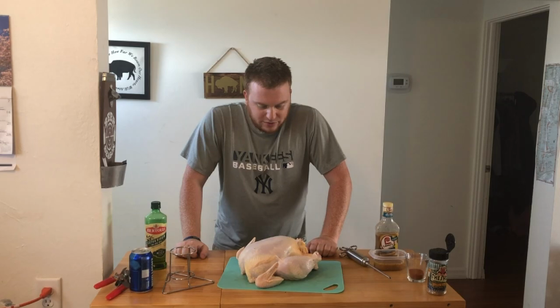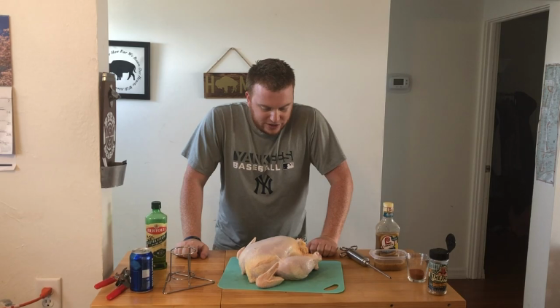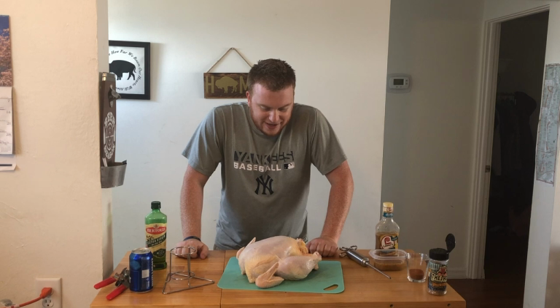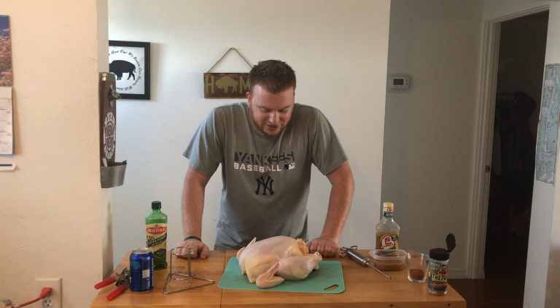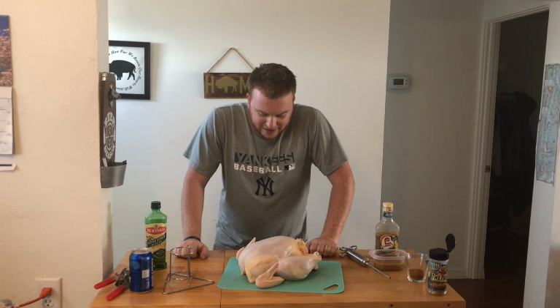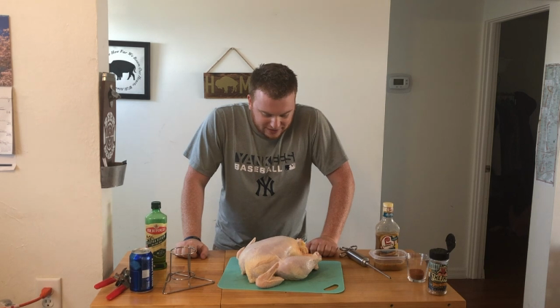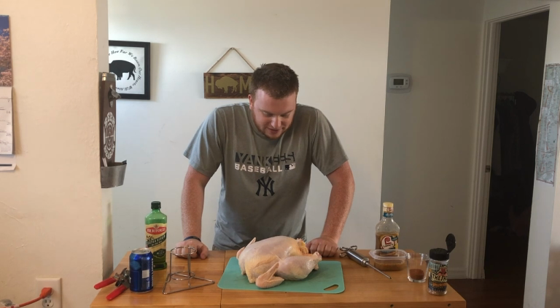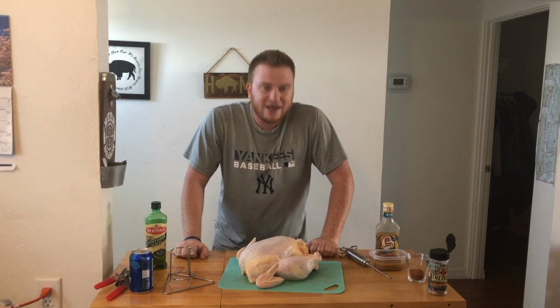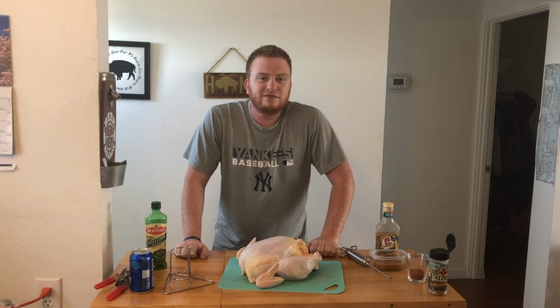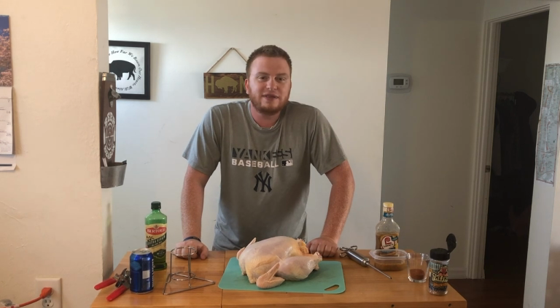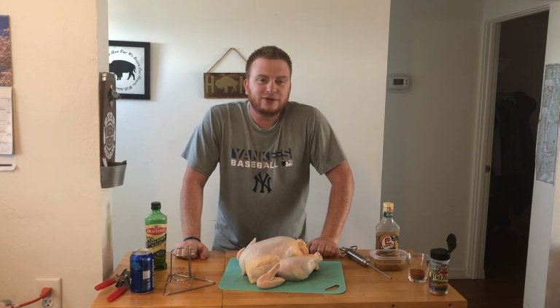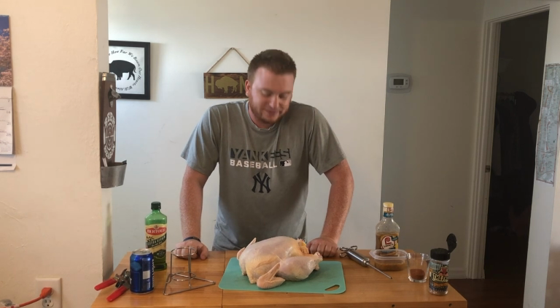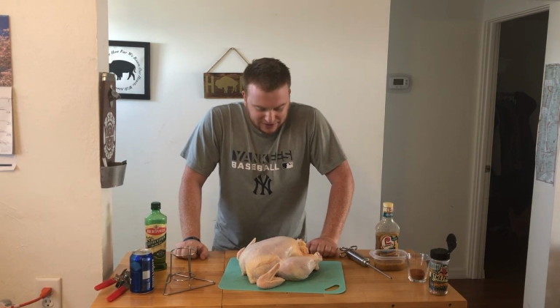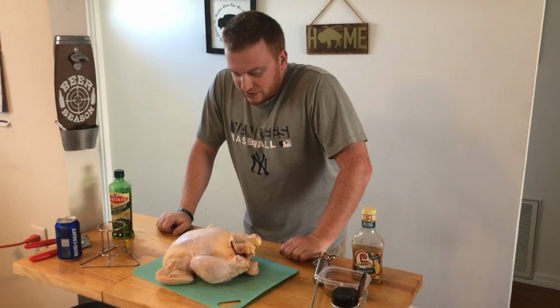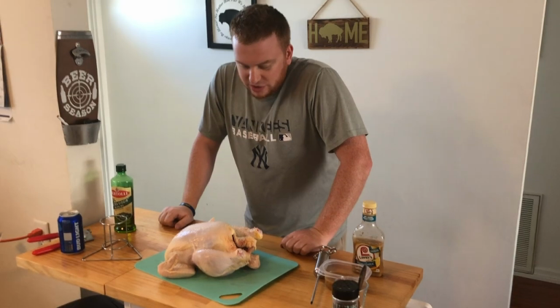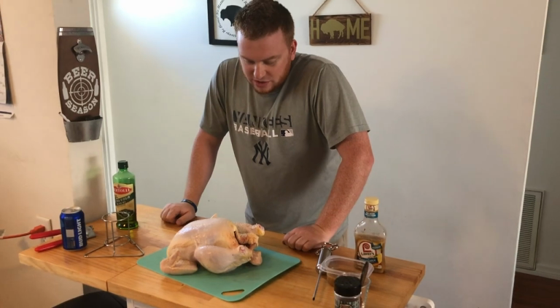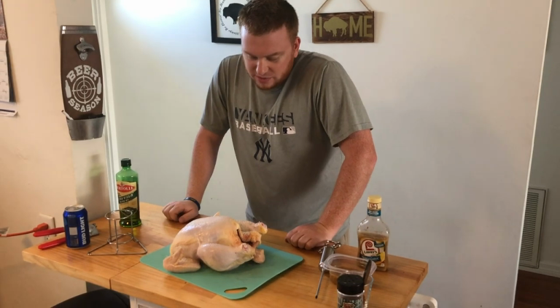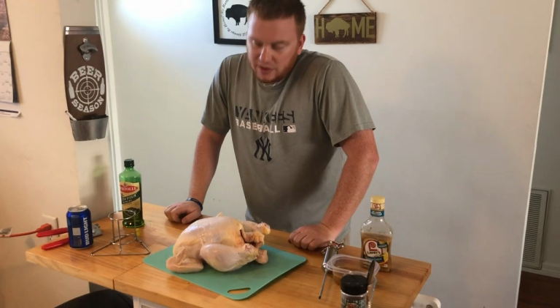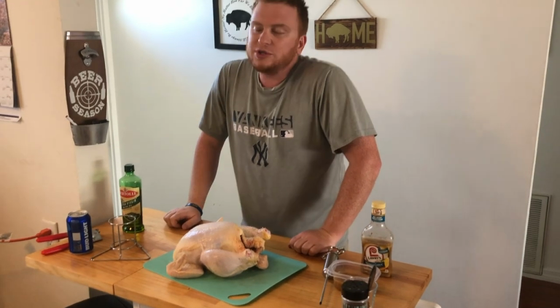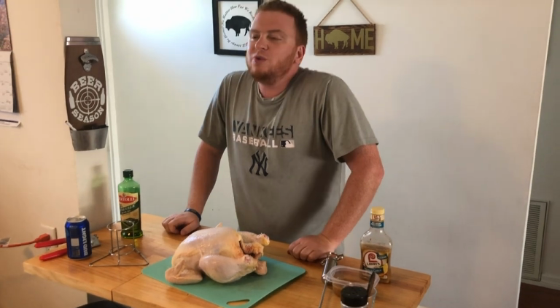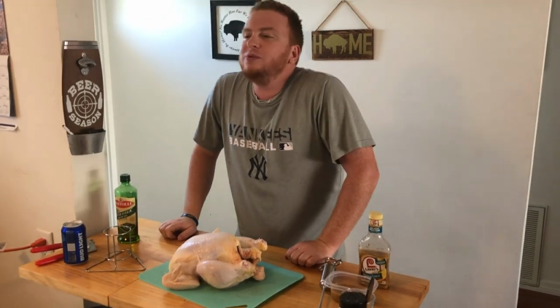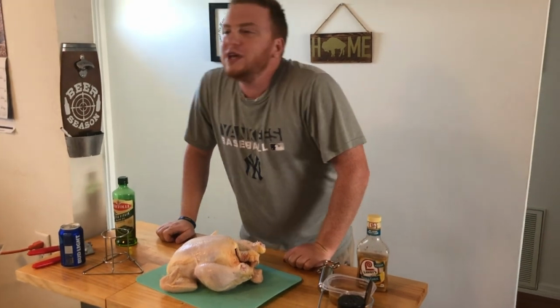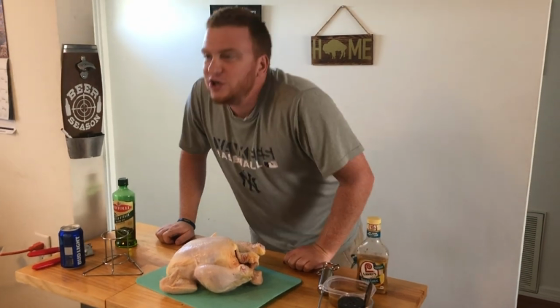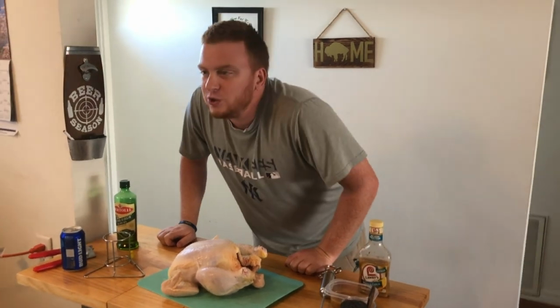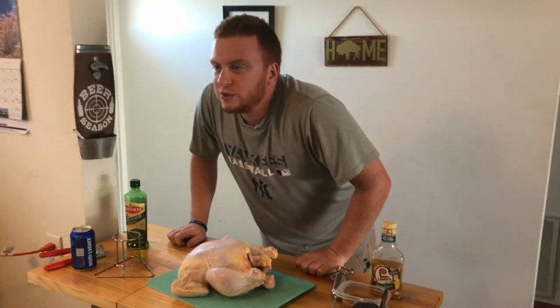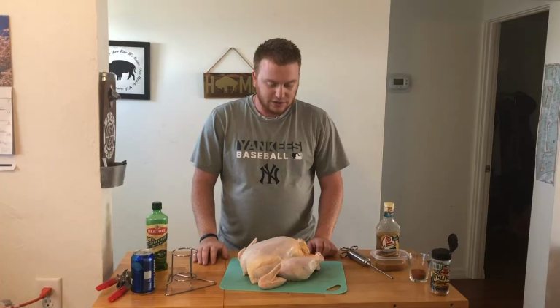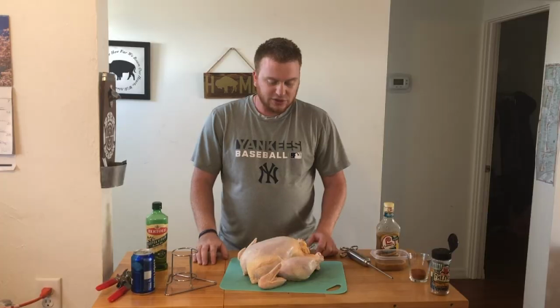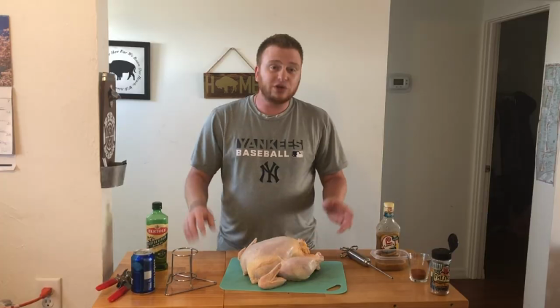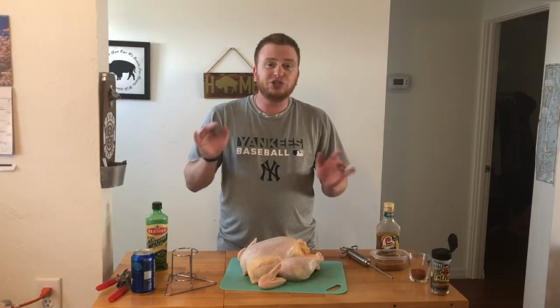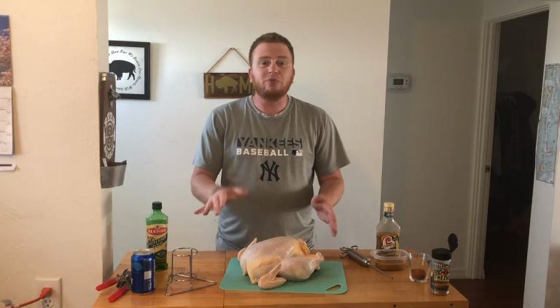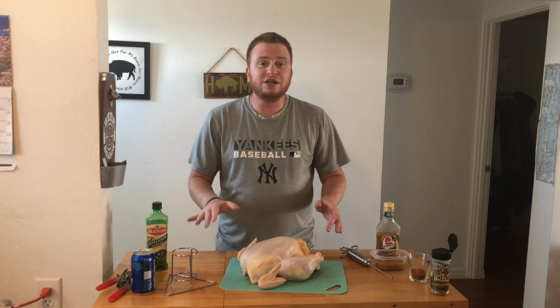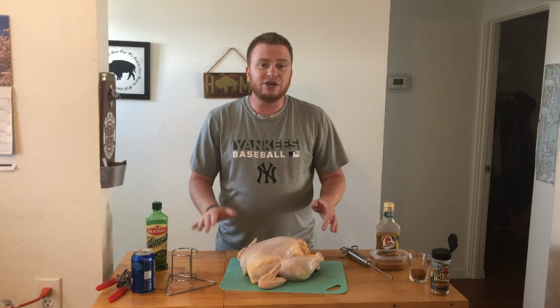Beer can chicken — can't live without it. Well, you could, but why would you want to? So we're going to jump right in here.